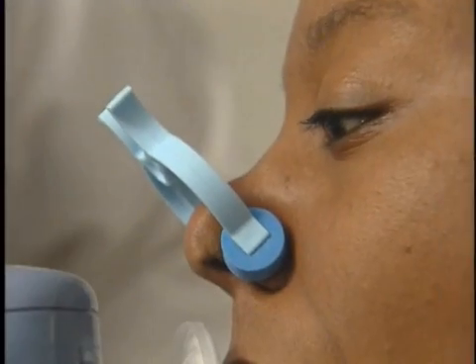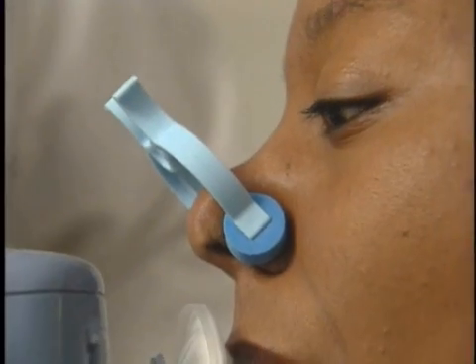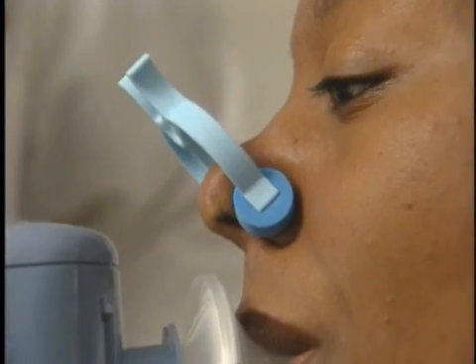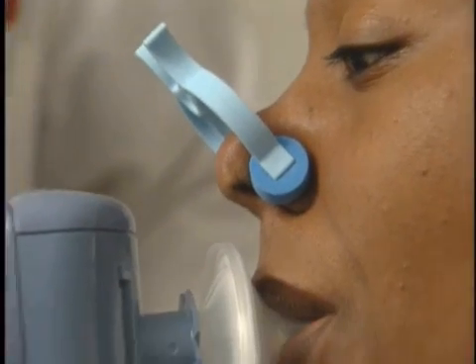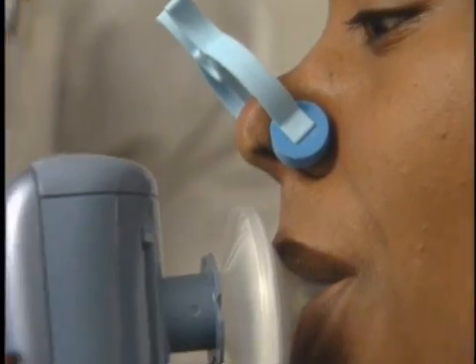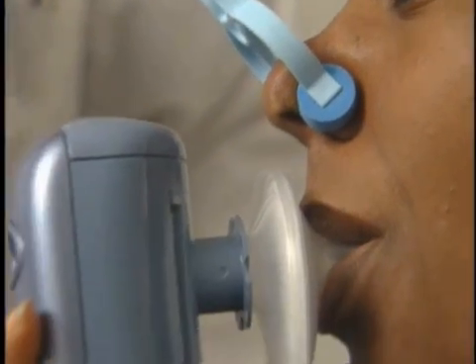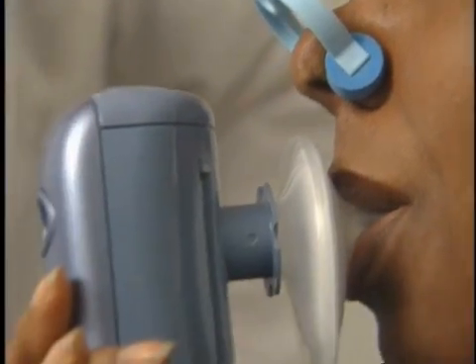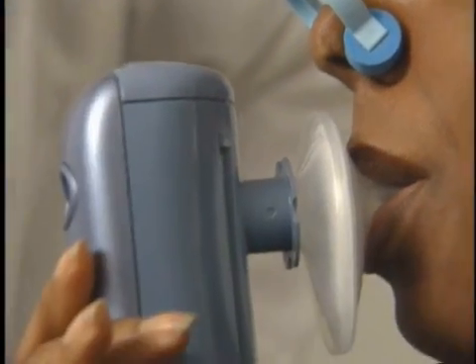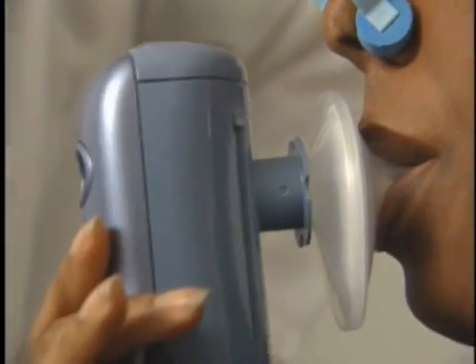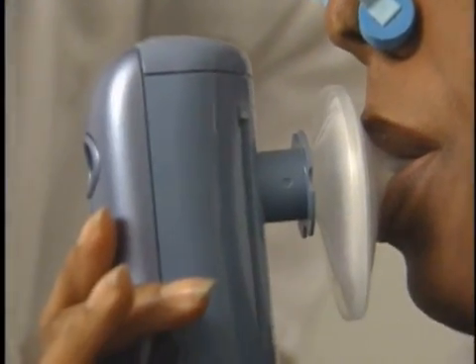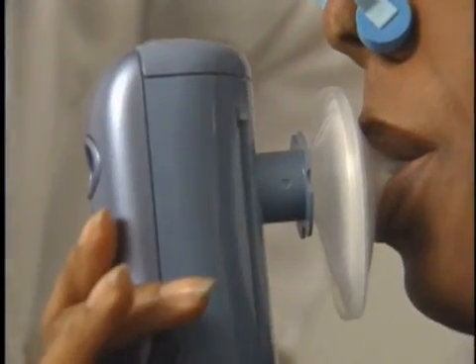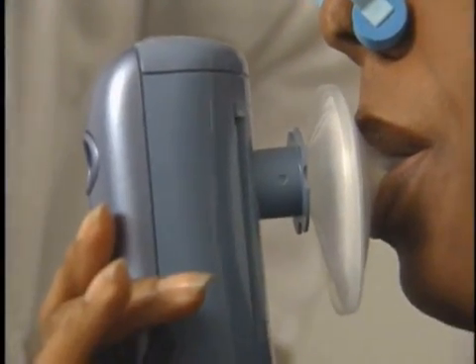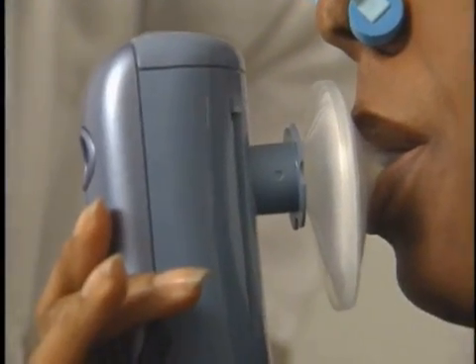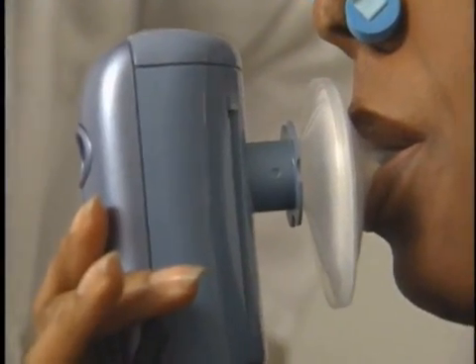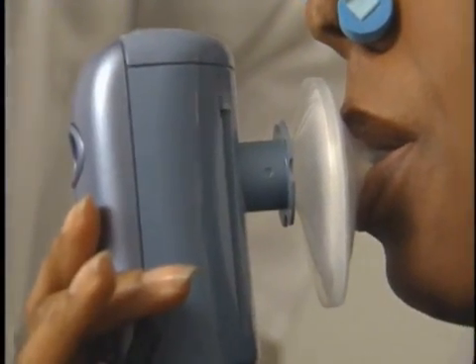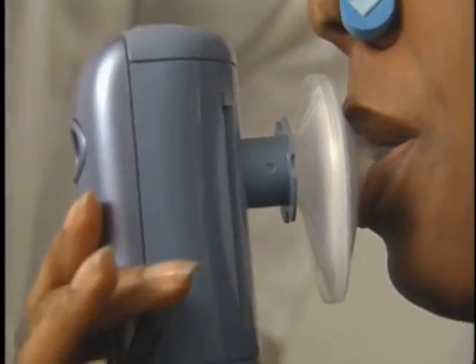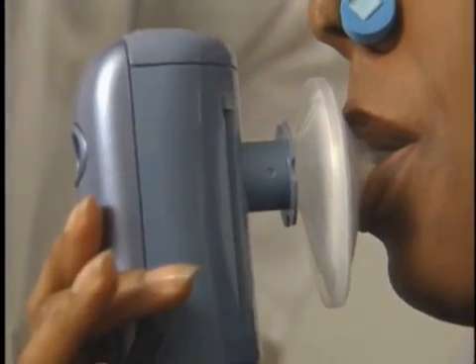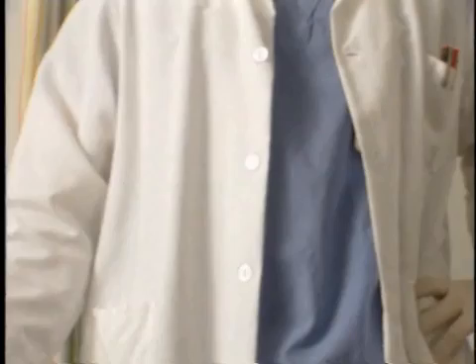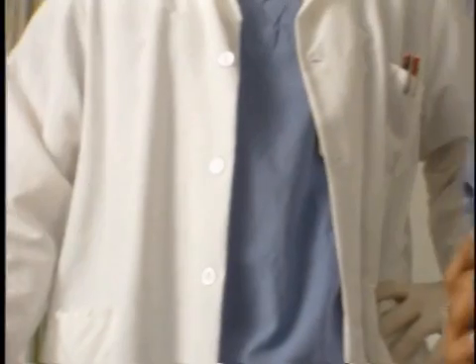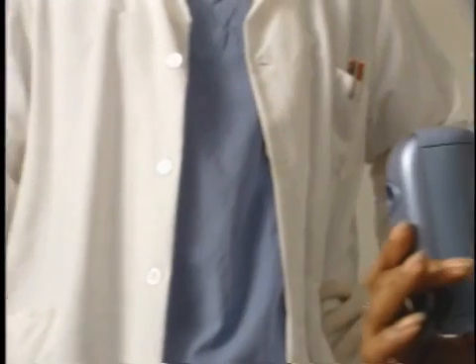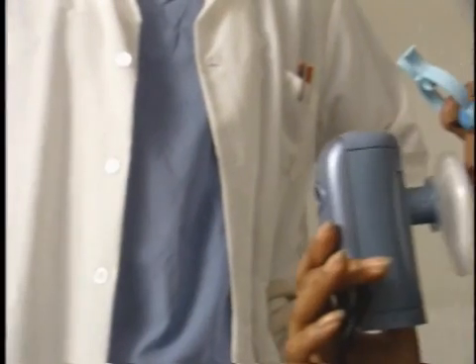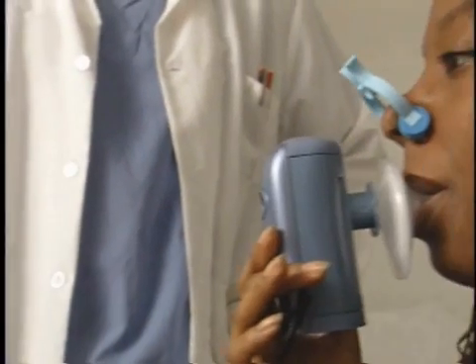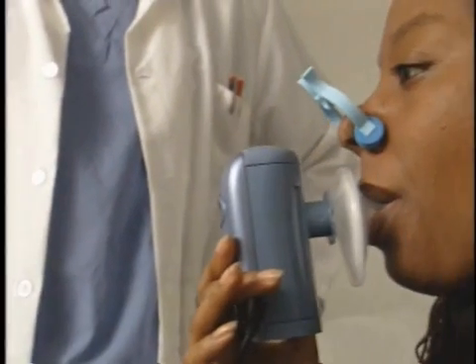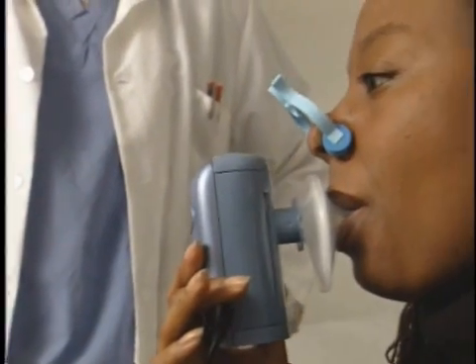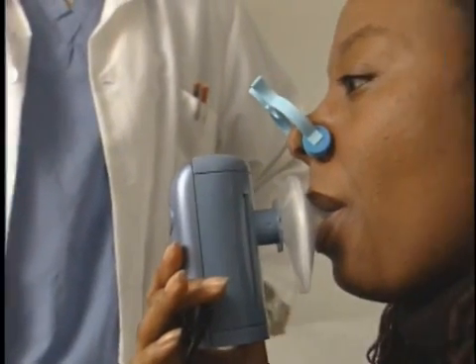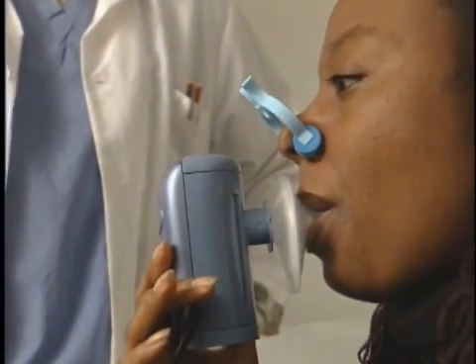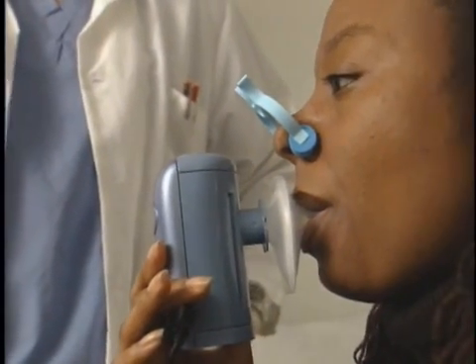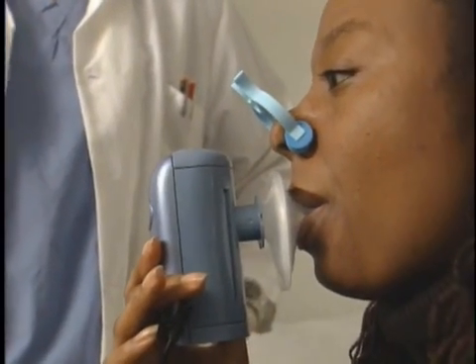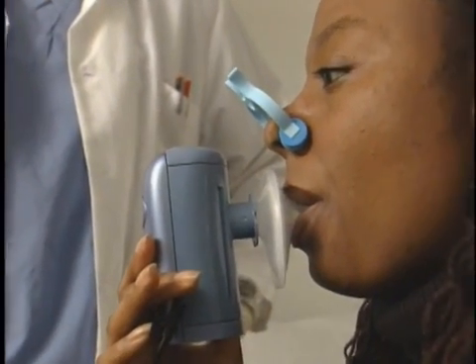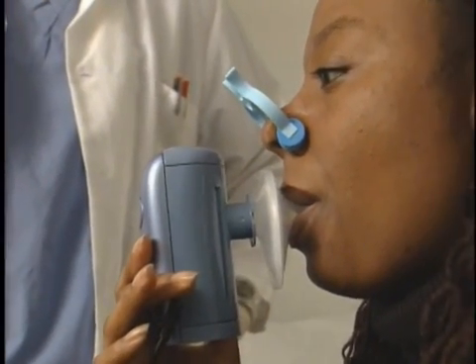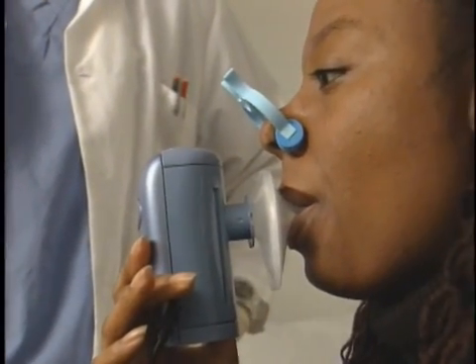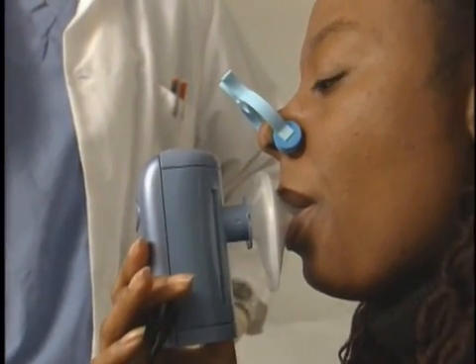Who knew losing weight could be as easy as breathing? I'm Edie Magnus for Good Housekeeping Reports.